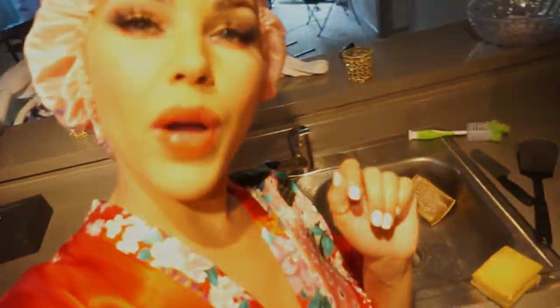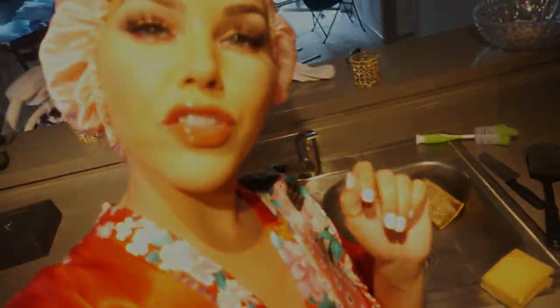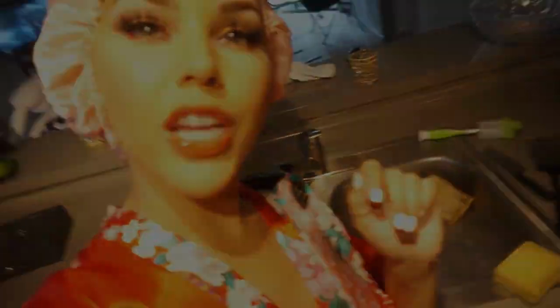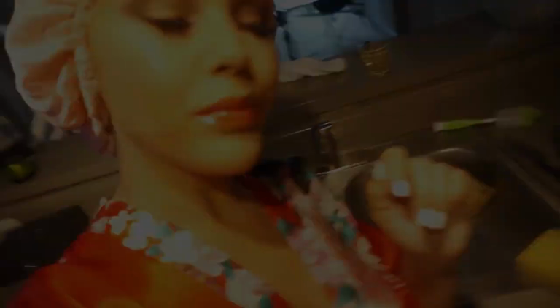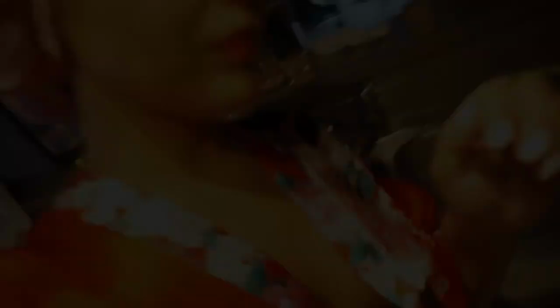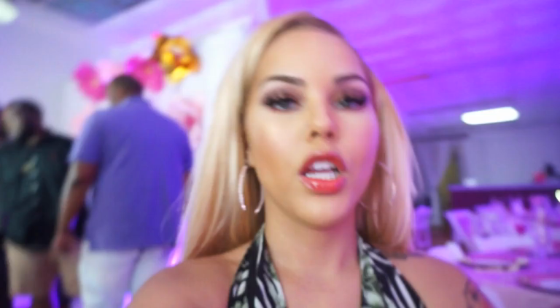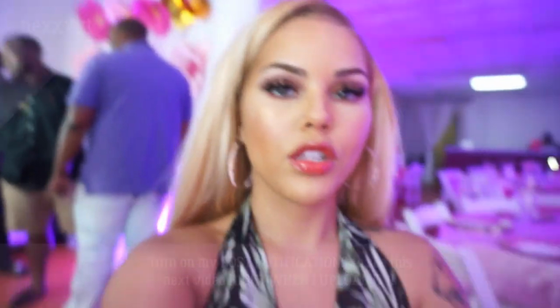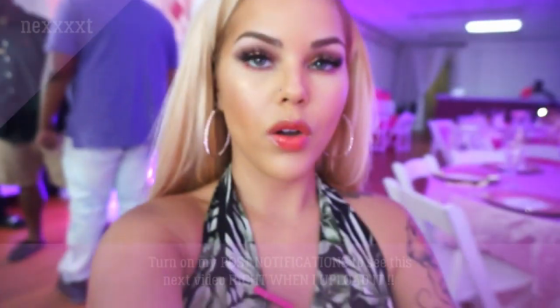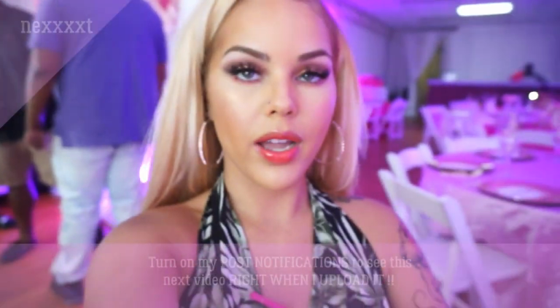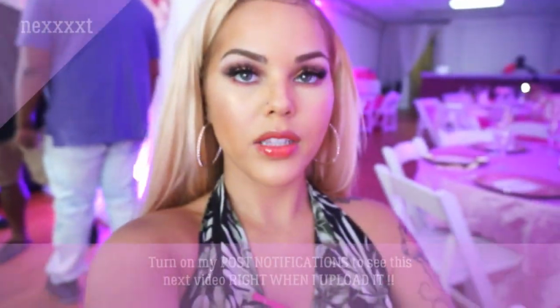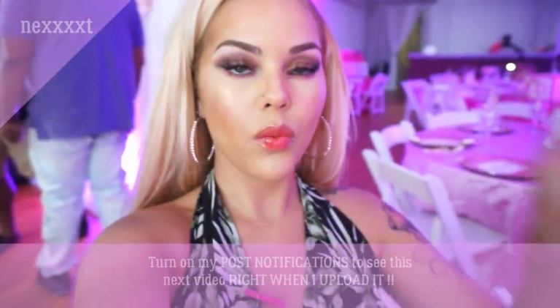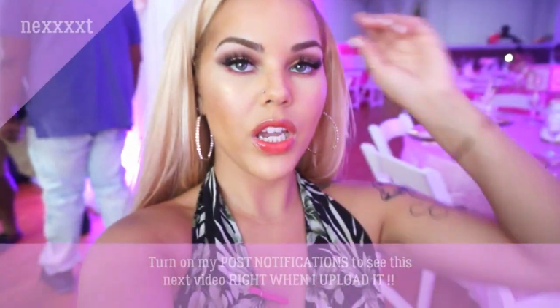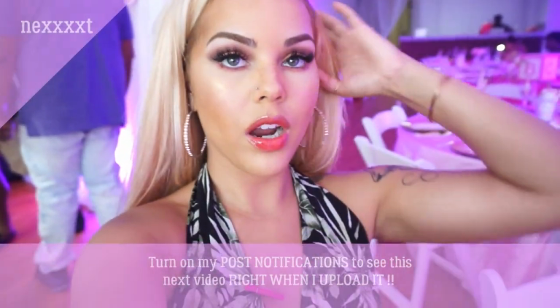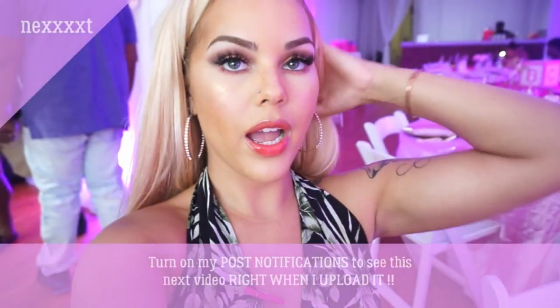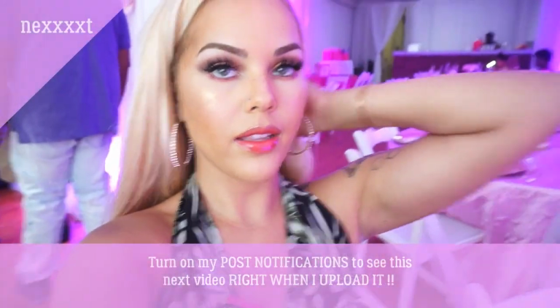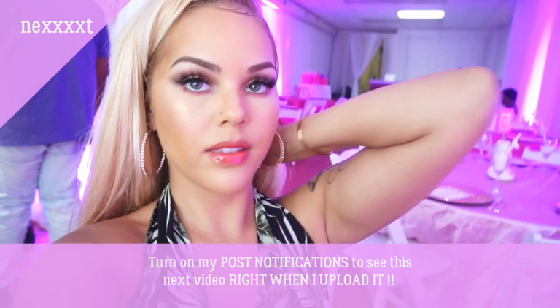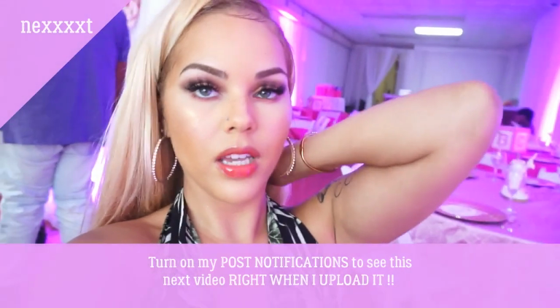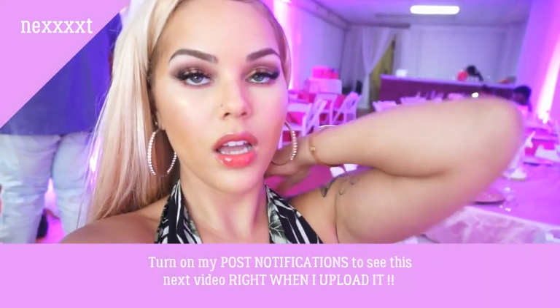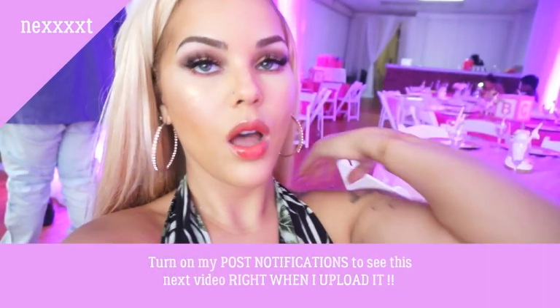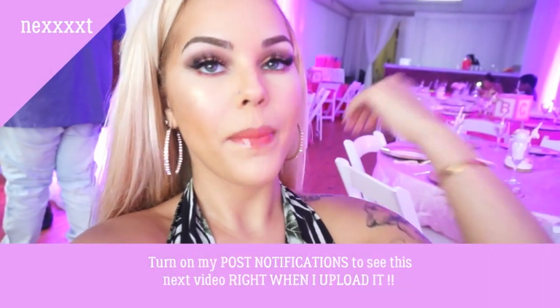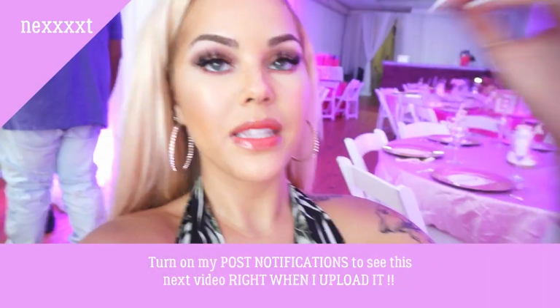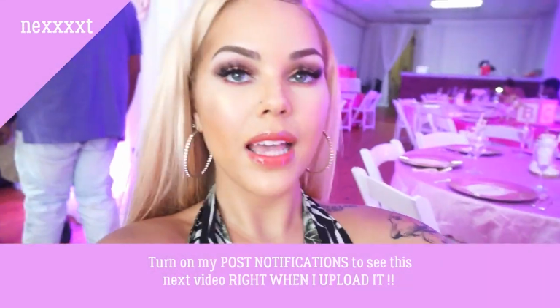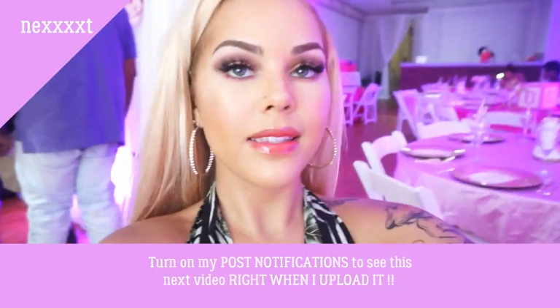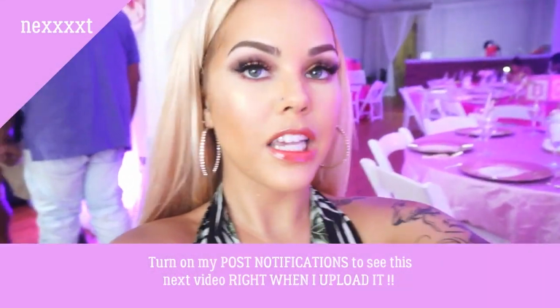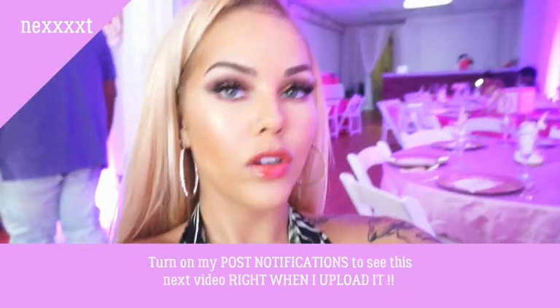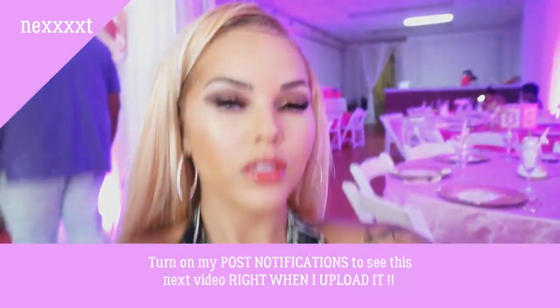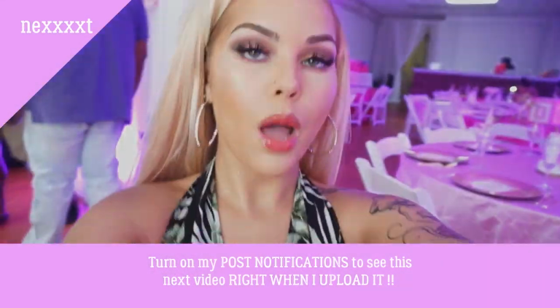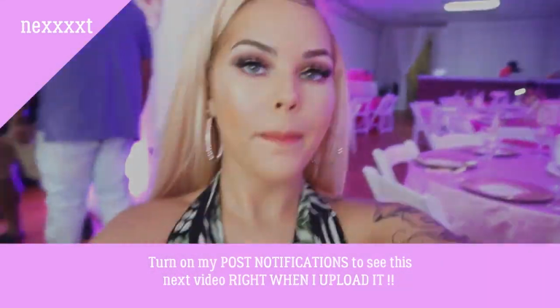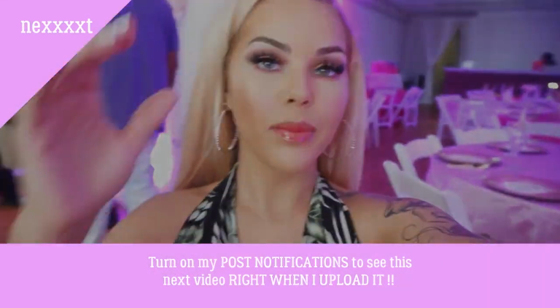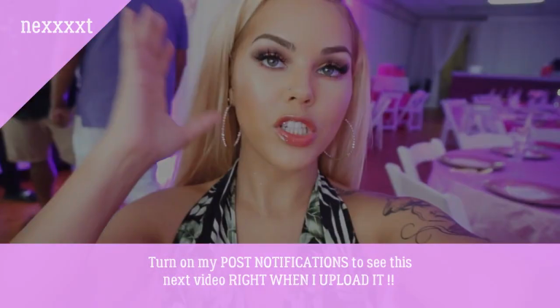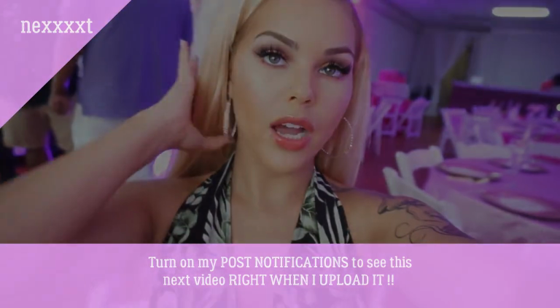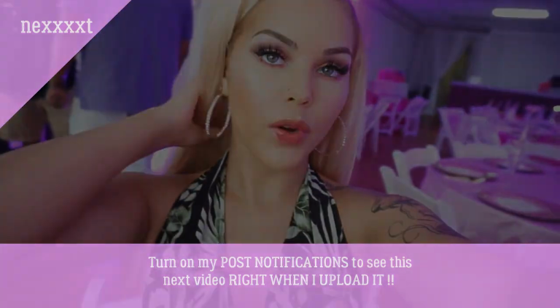Wife shit. So guys, we are at Miss Little's baby shower.